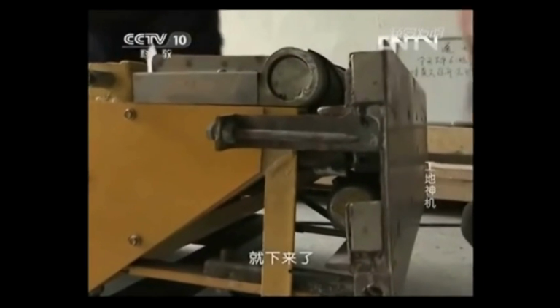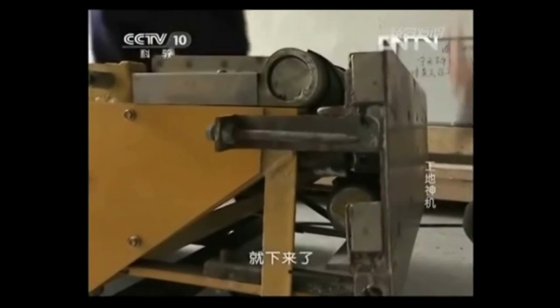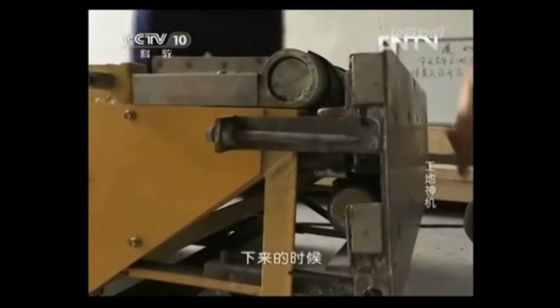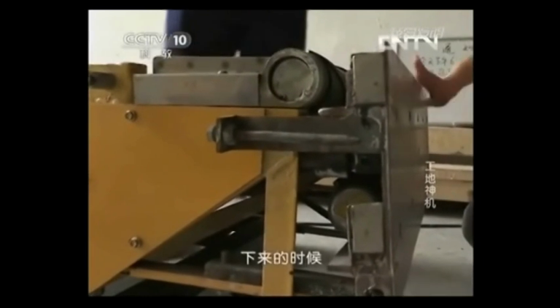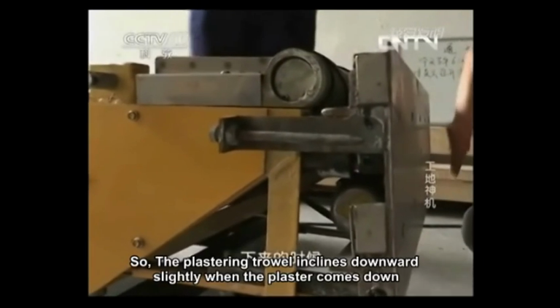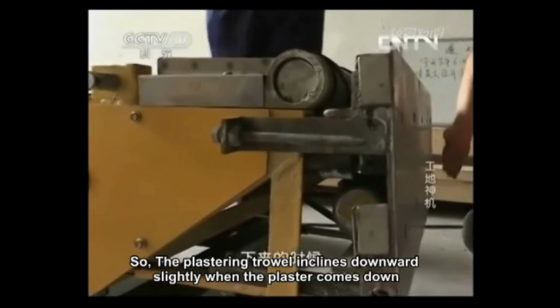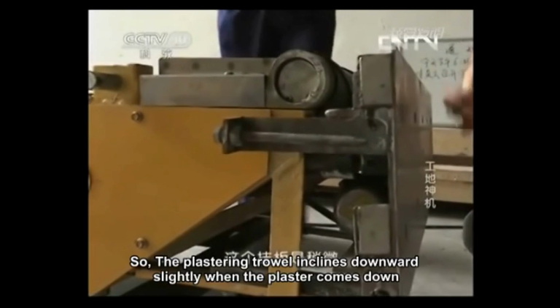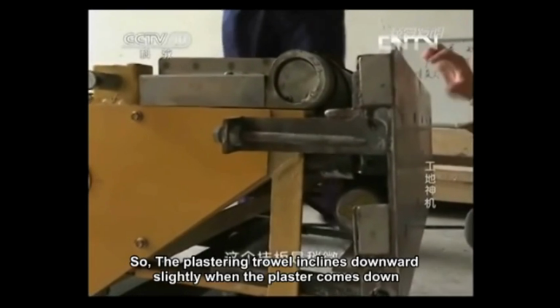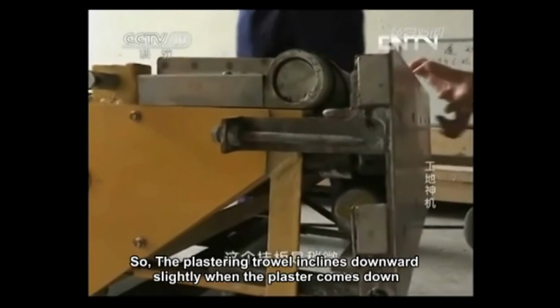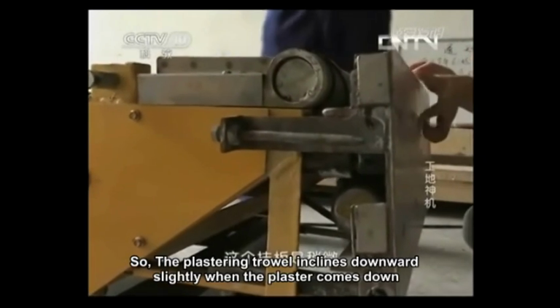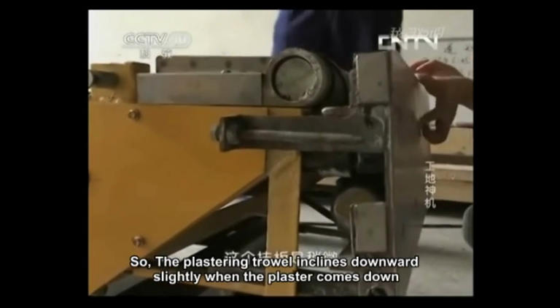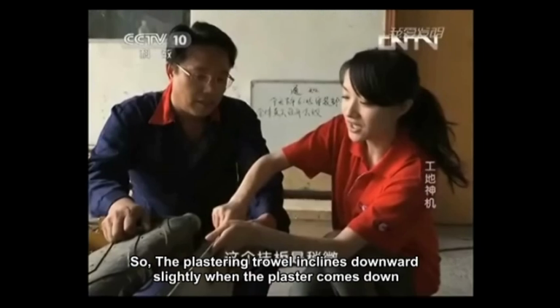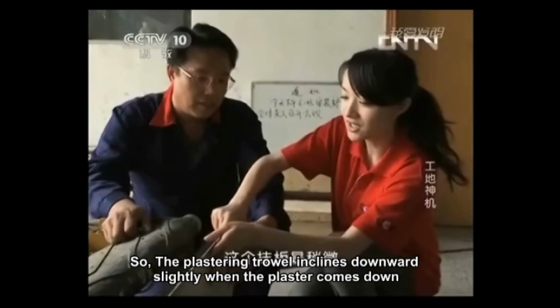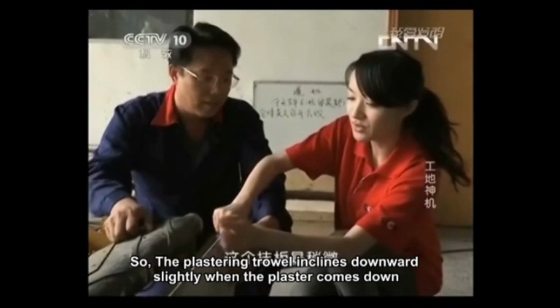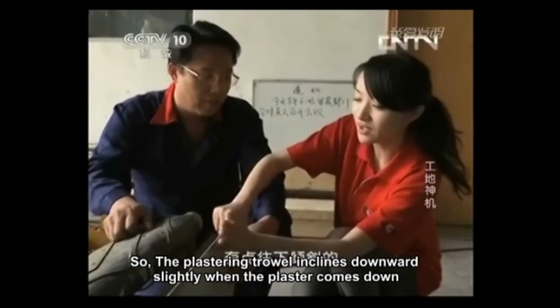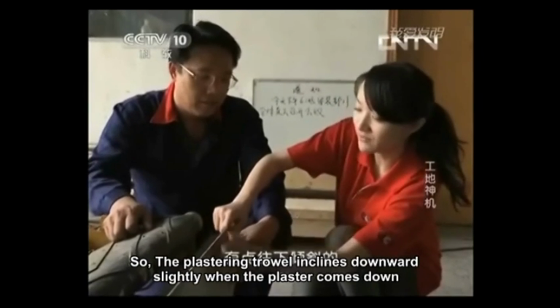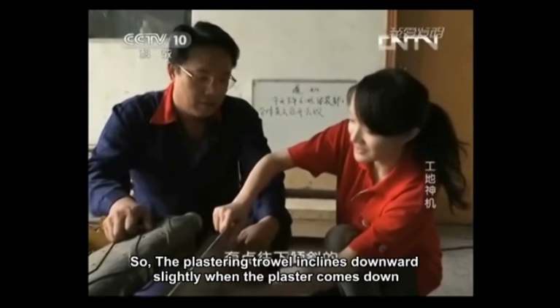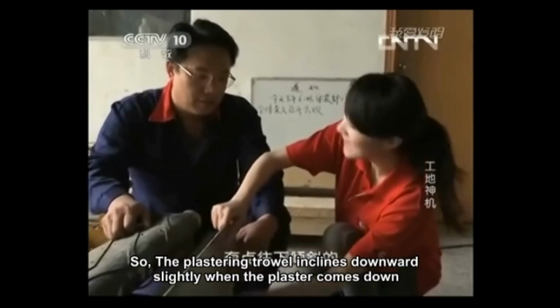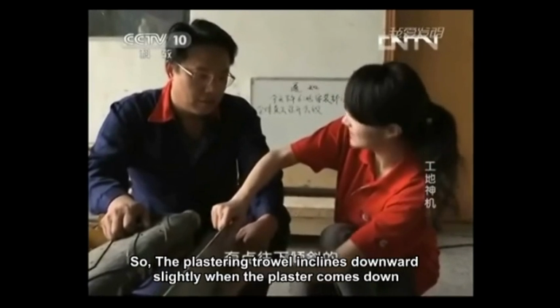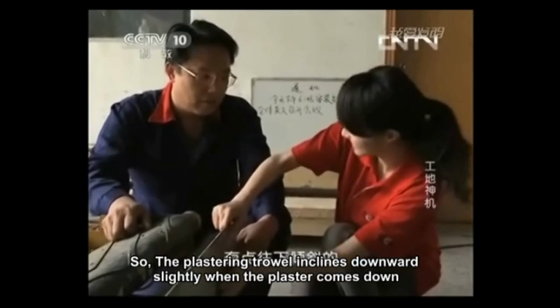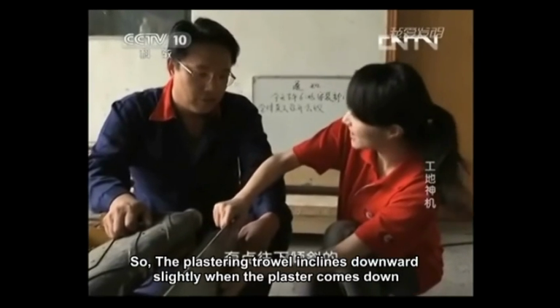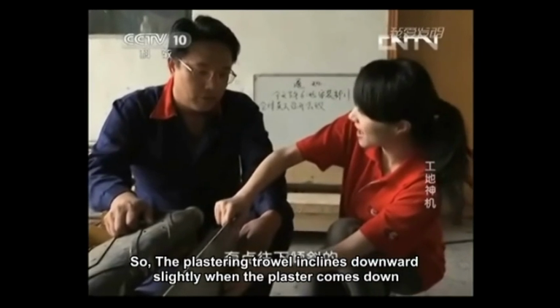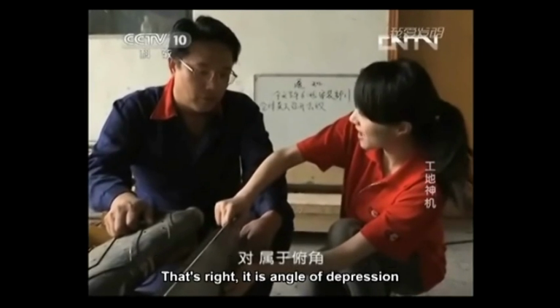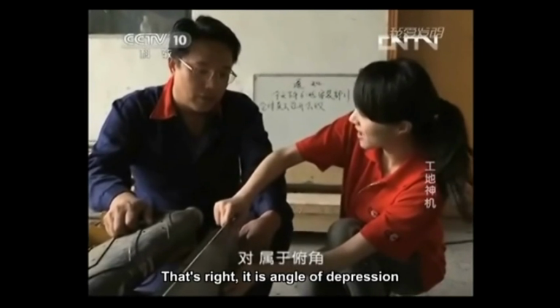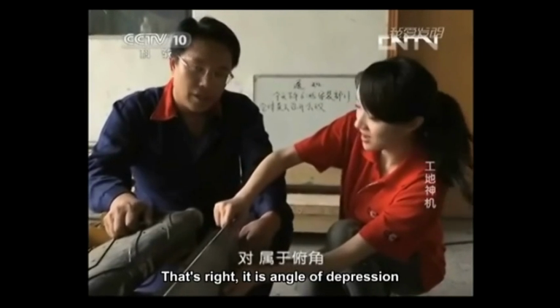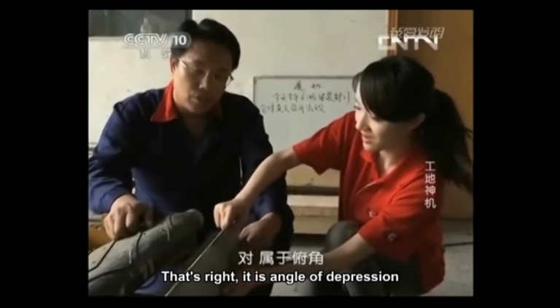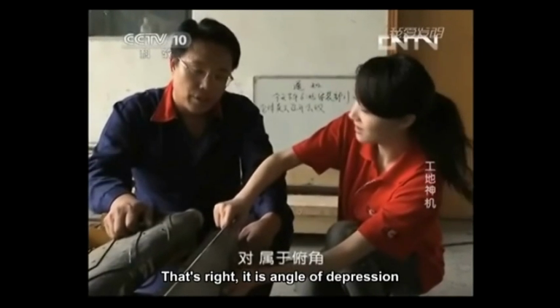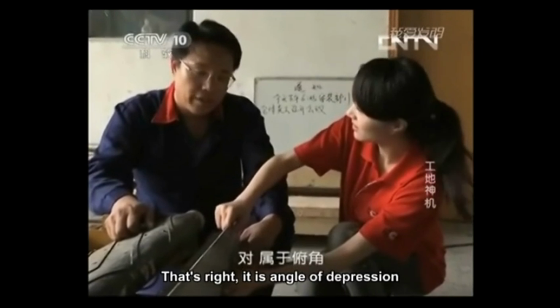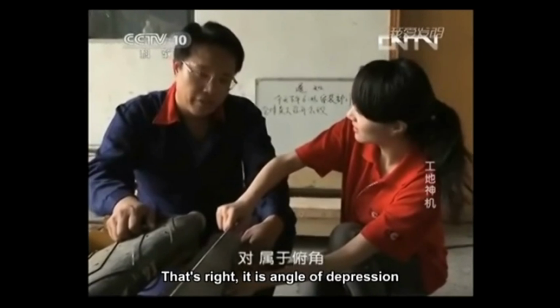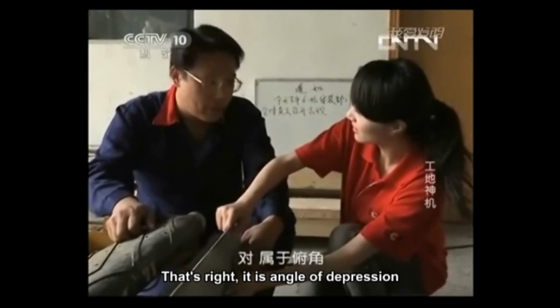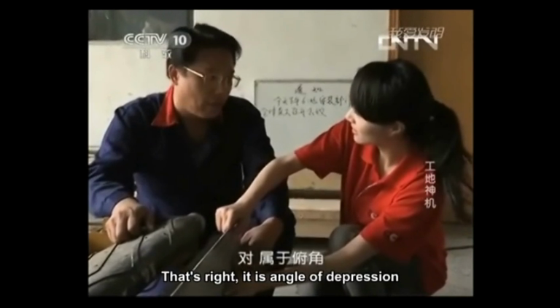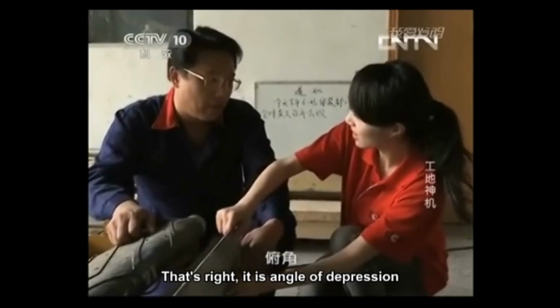So the plastering trowel inclines downward slightly when the plaster comes down? That's right. It's an angle of depression.